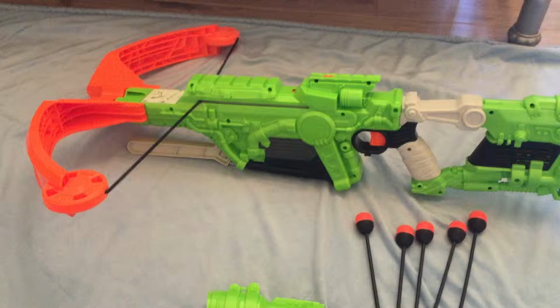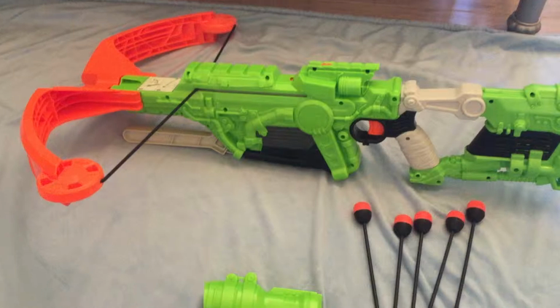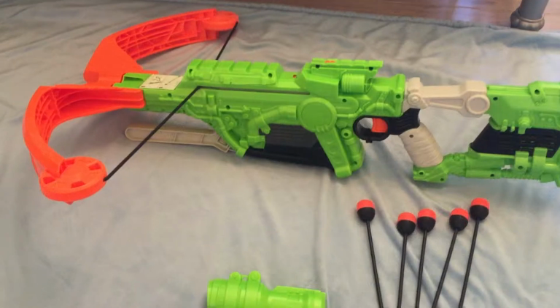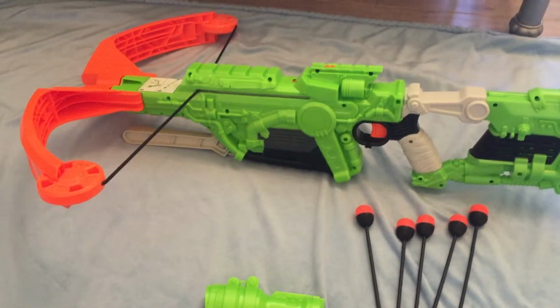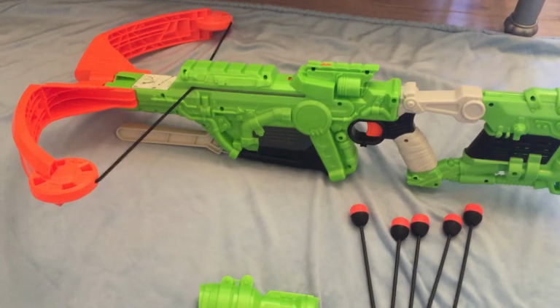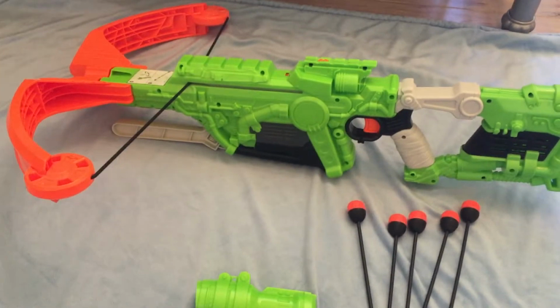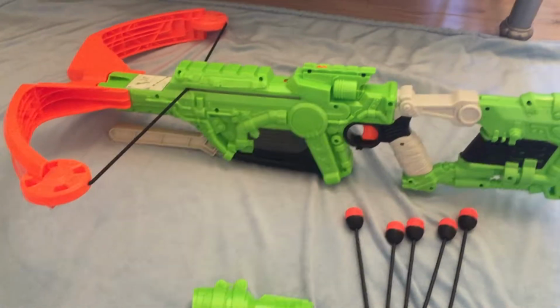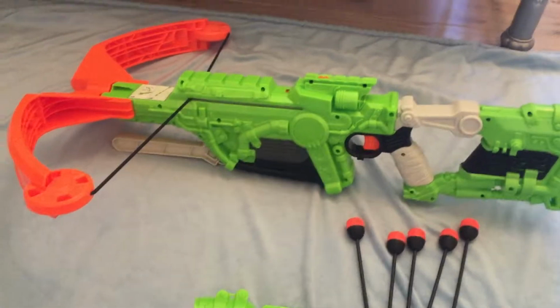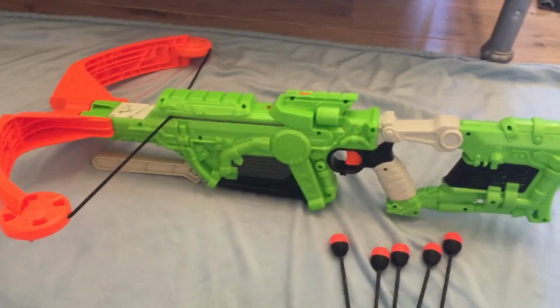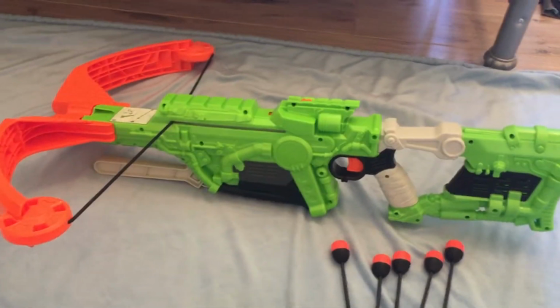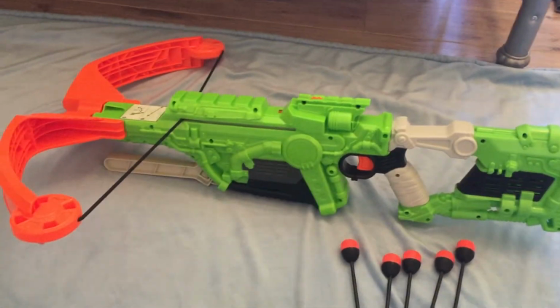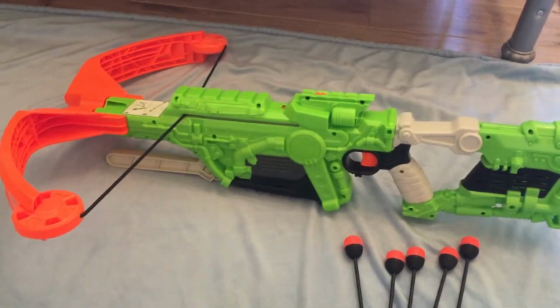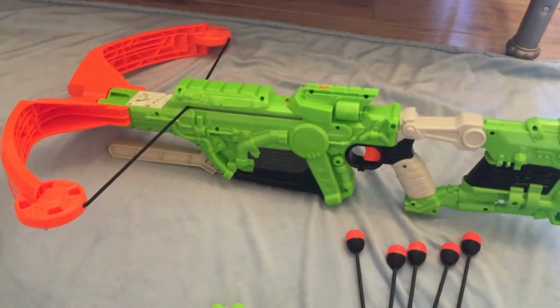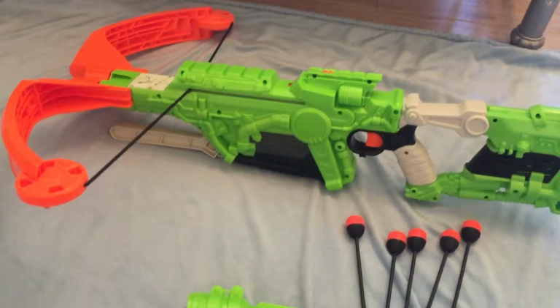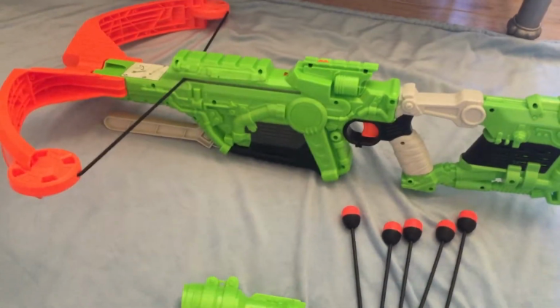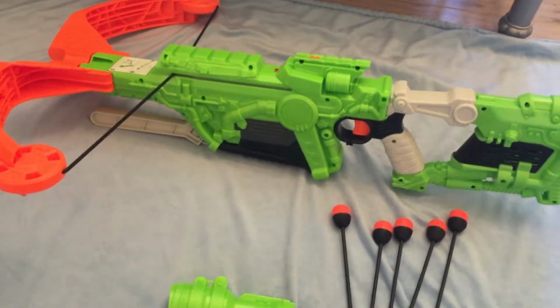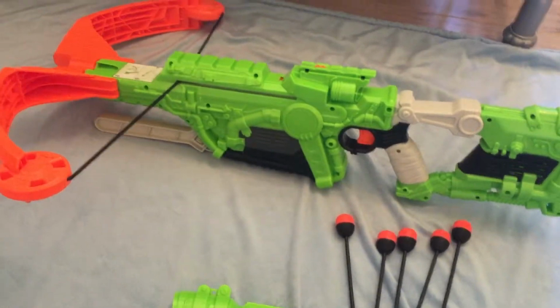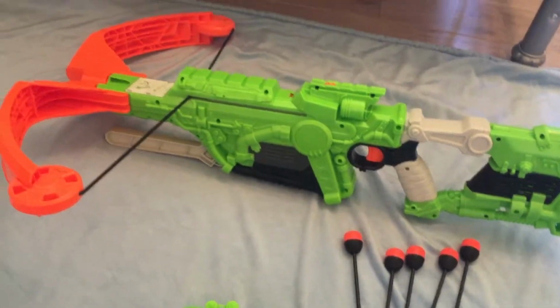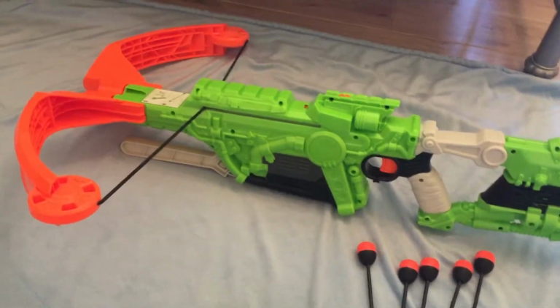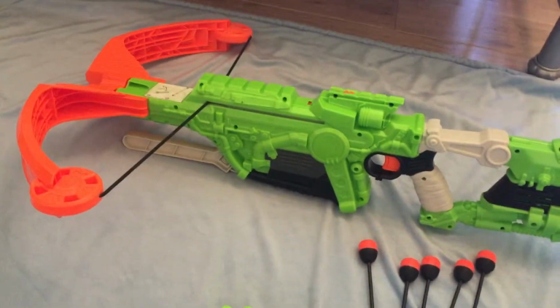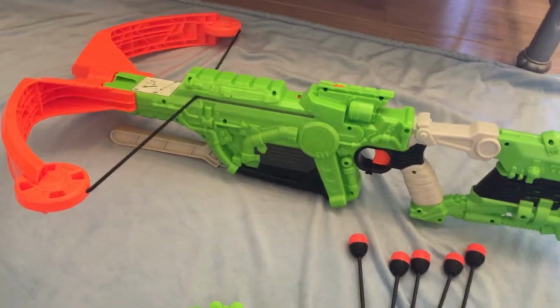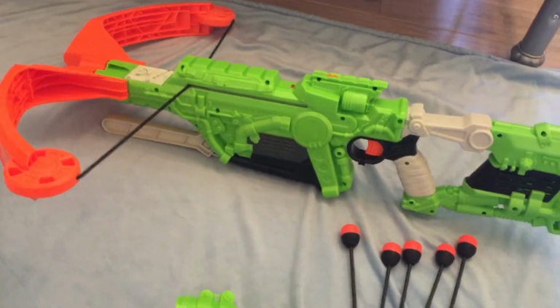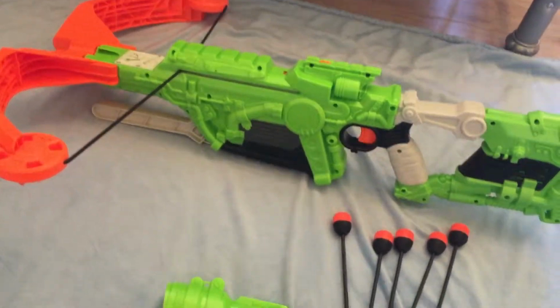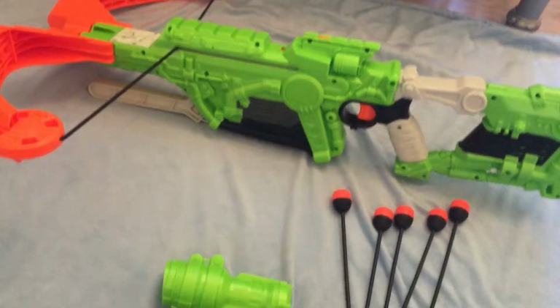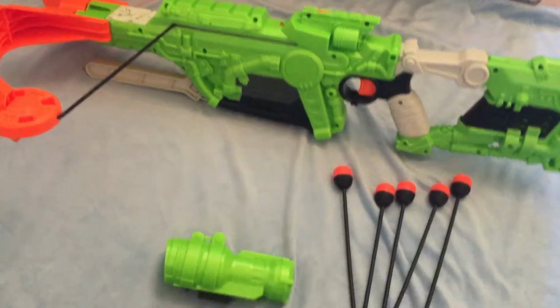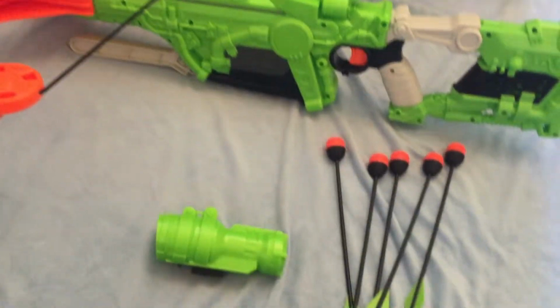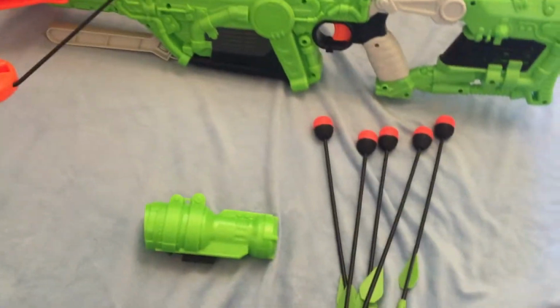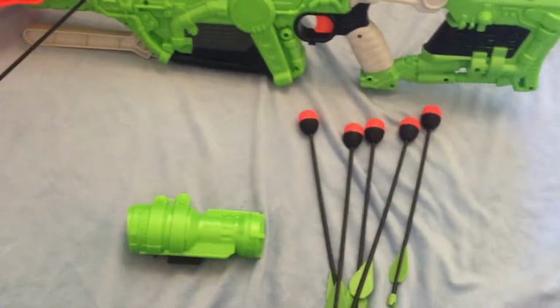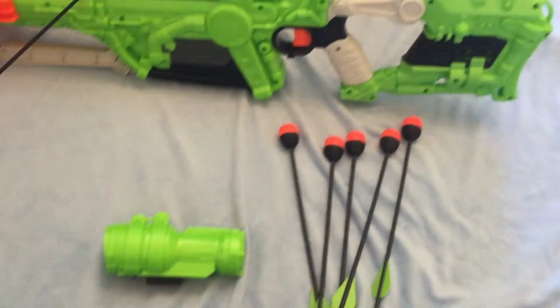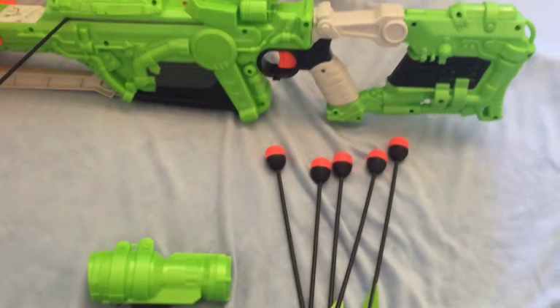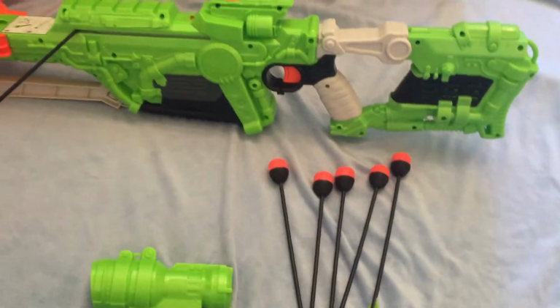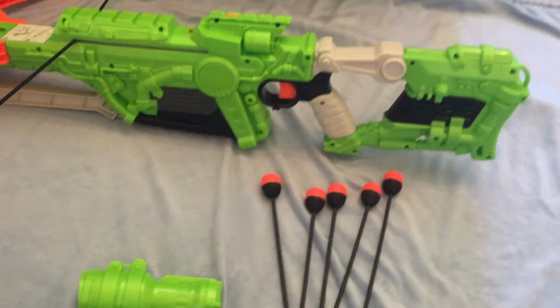Hey YouTube, this is Nerf that I come with a review of my Nerf Zombie Strike Dreadbolt.